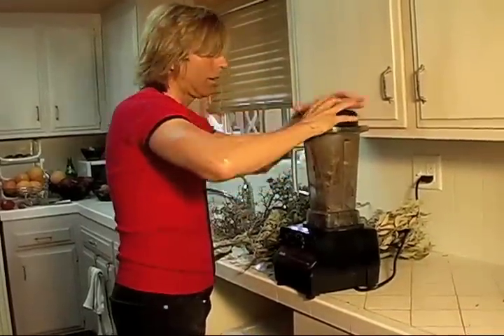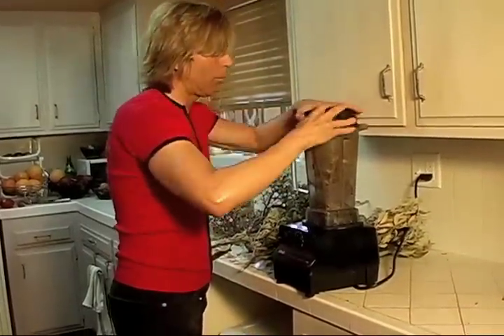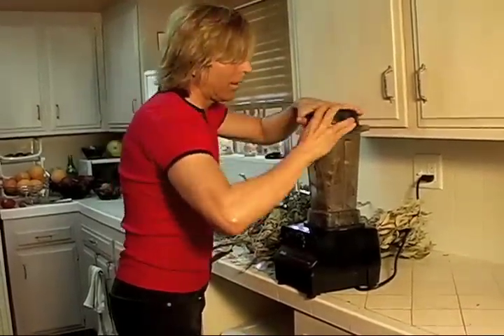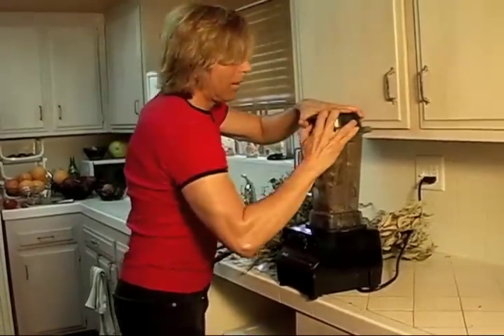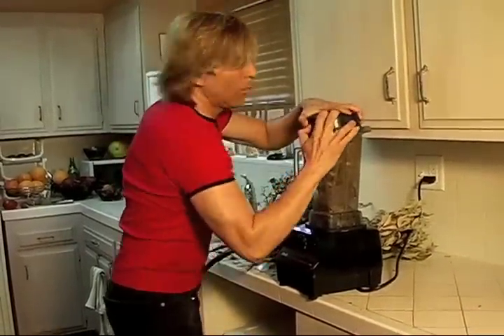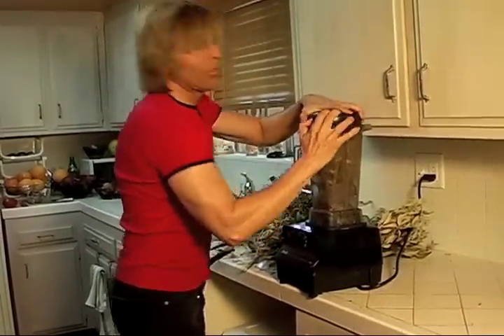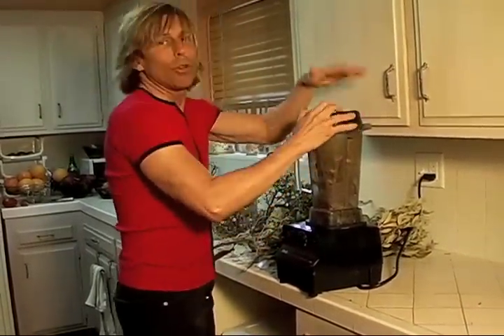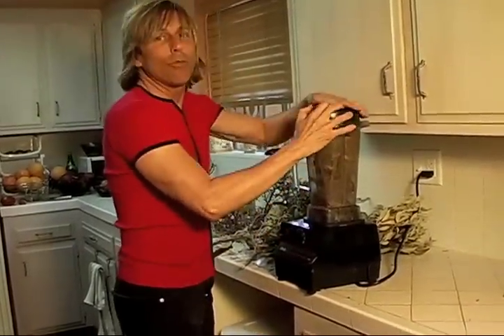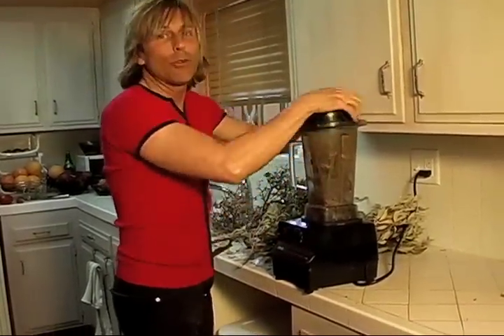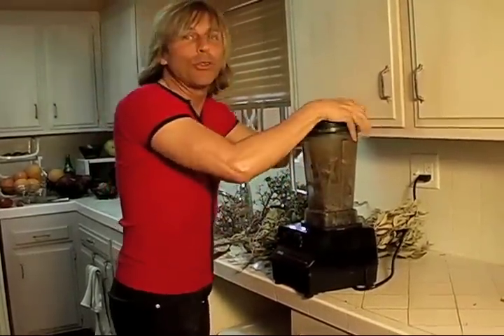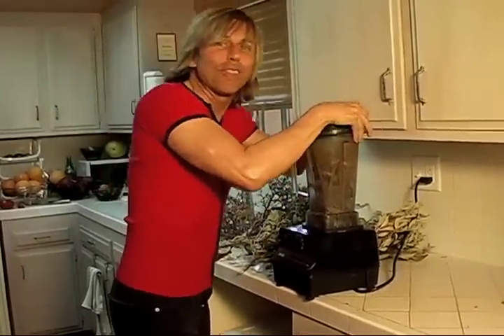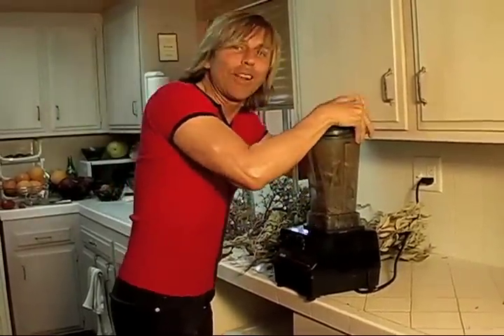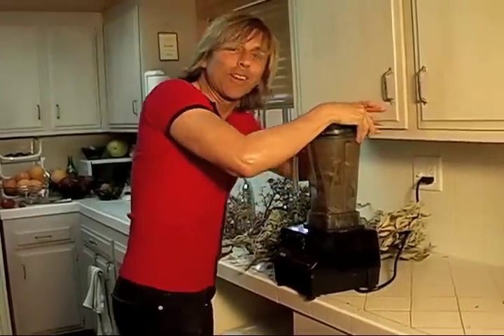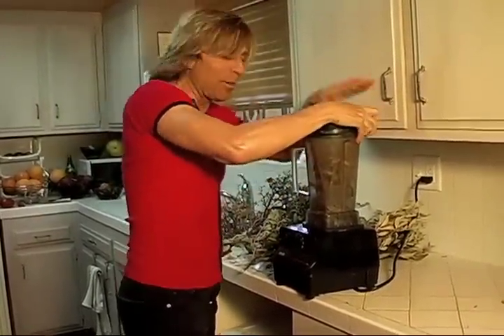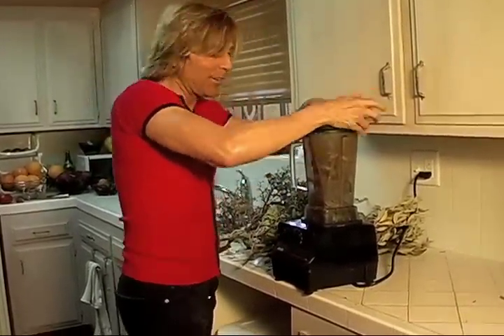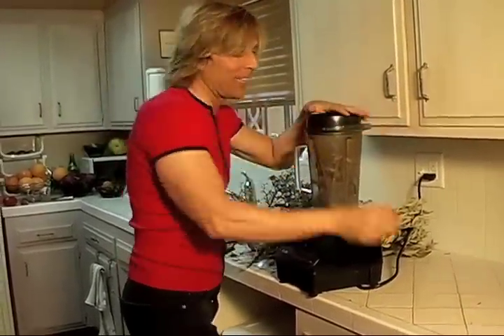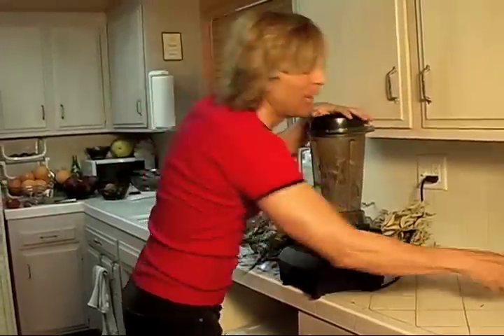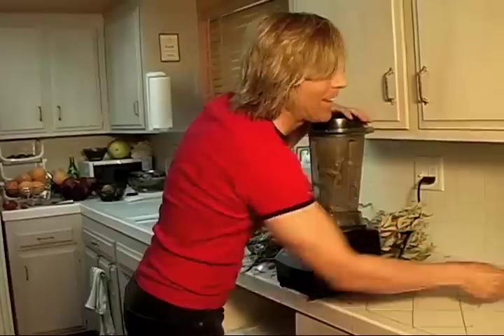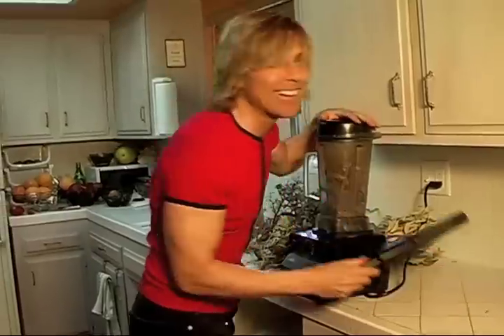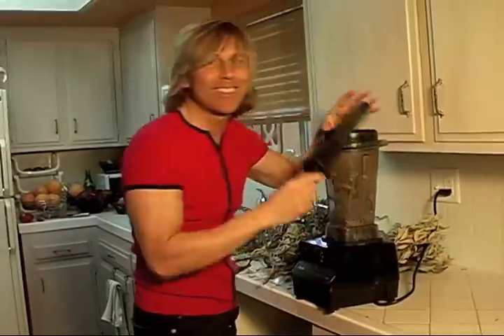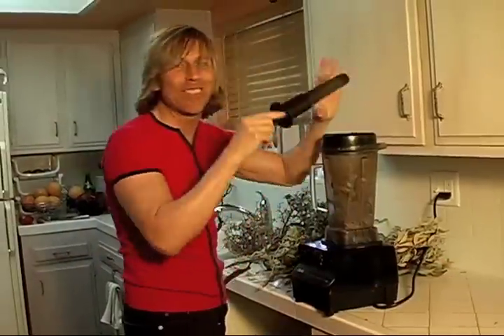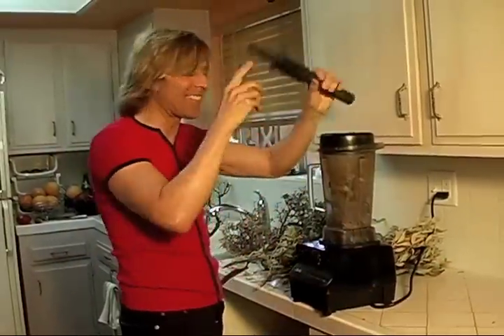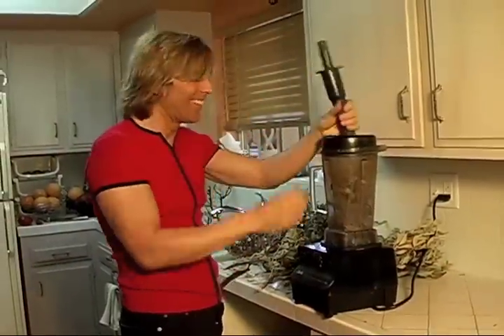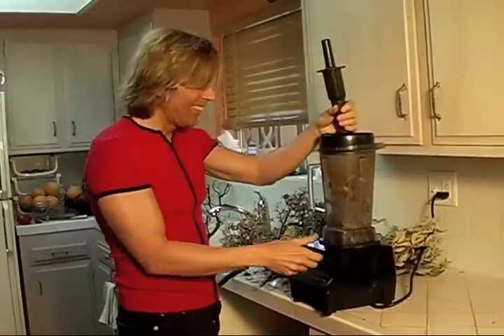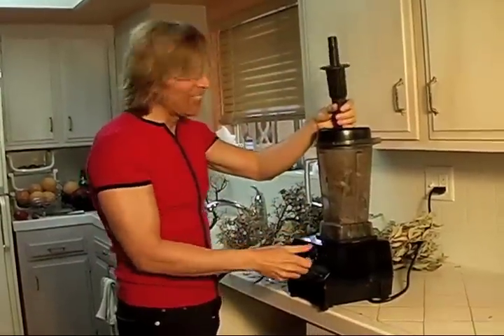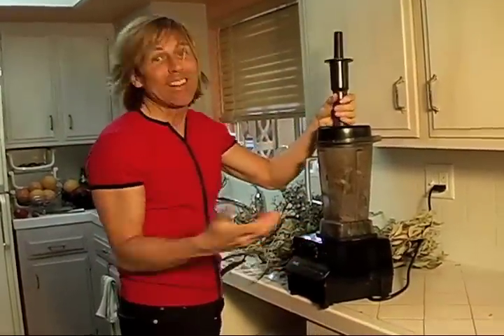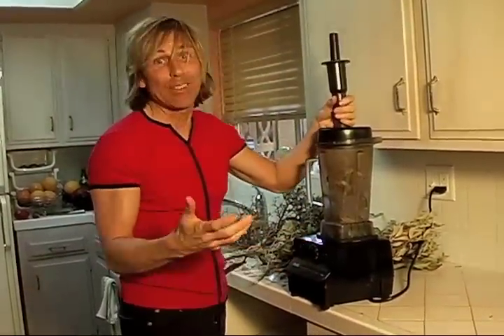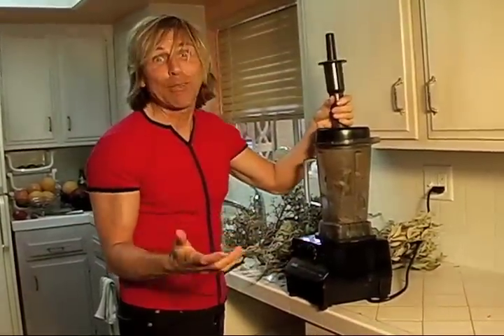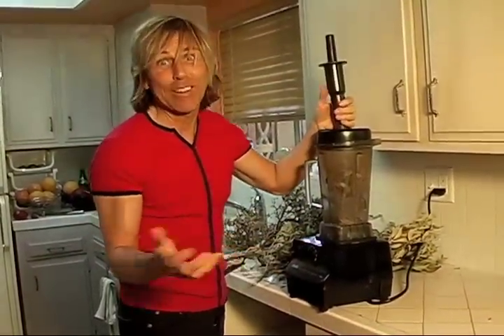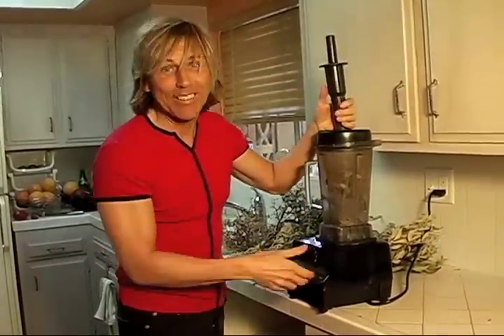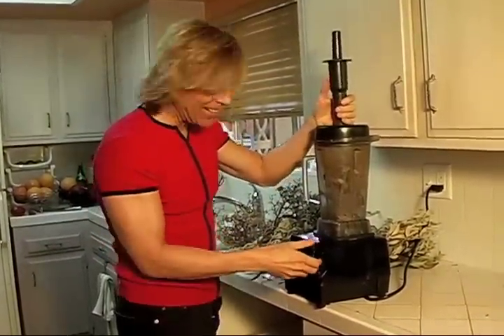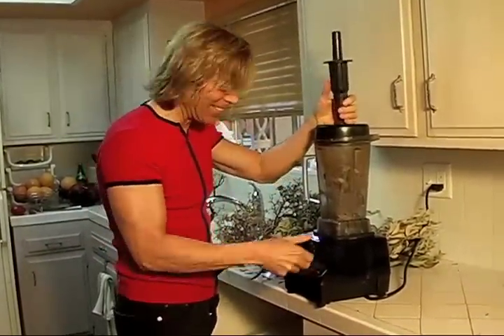I'll bet most of you have never used a Vitamix blender for something like this before, but that's why I'm here to educate you.